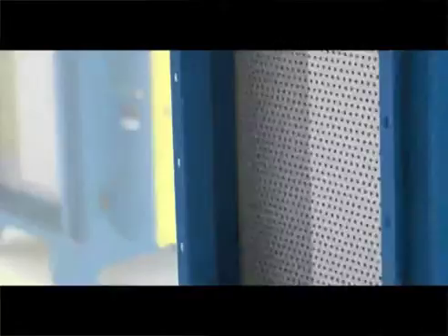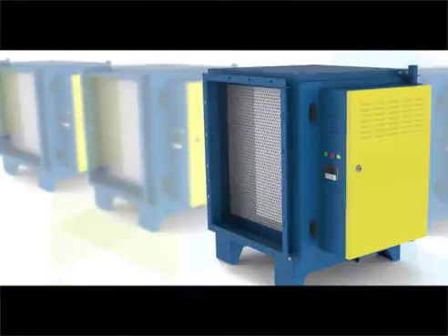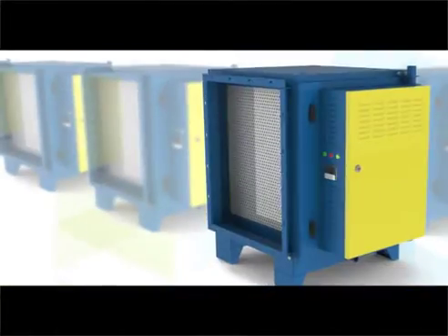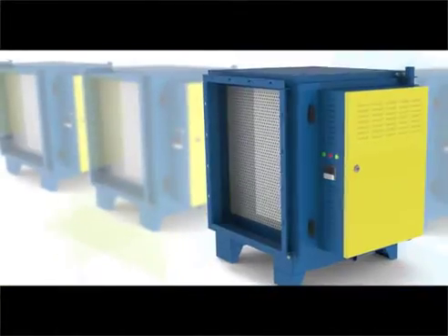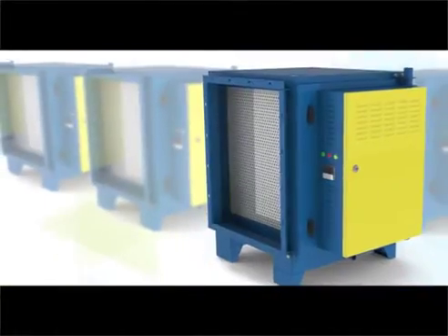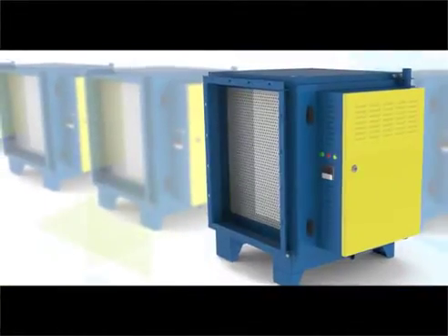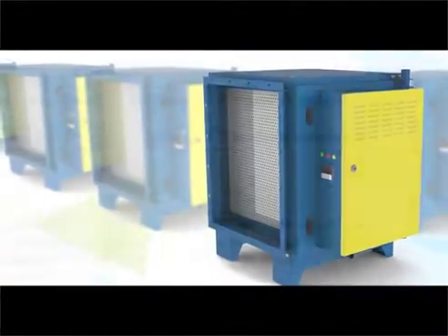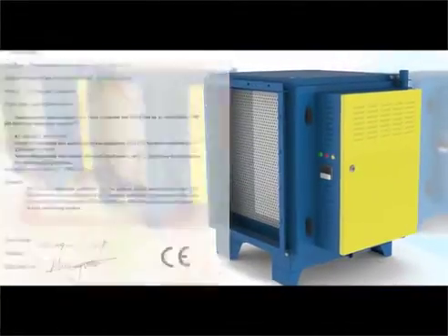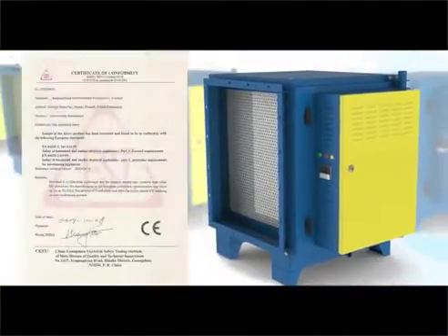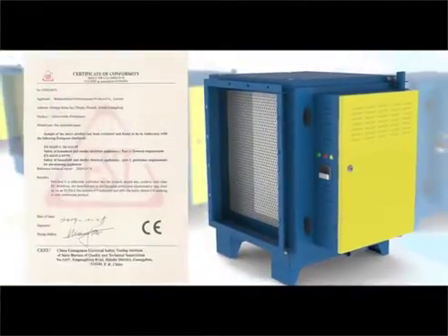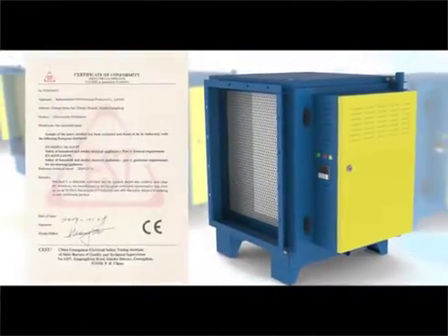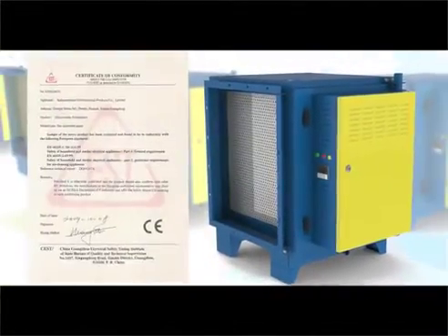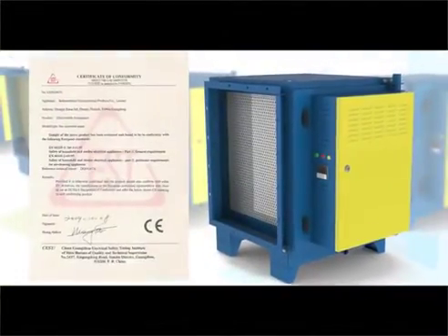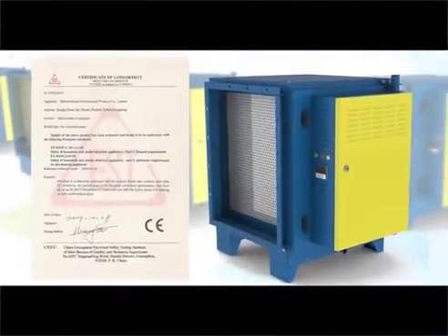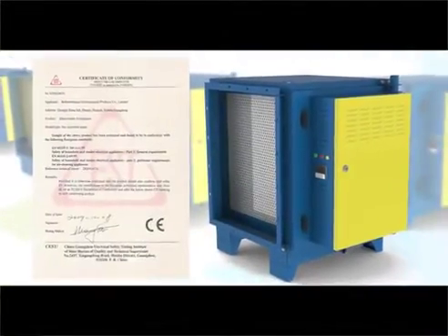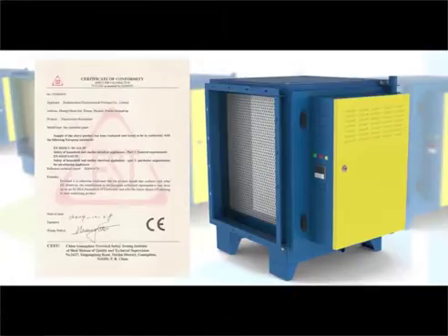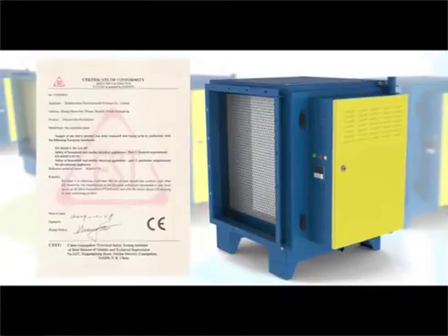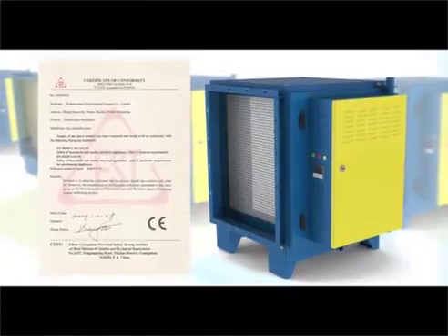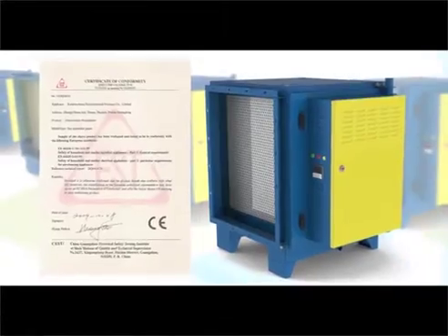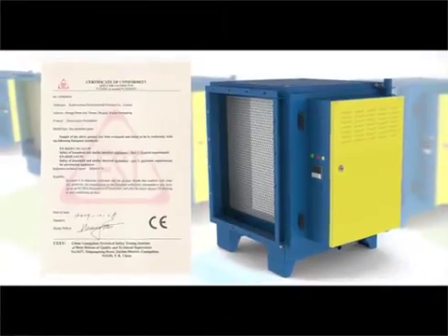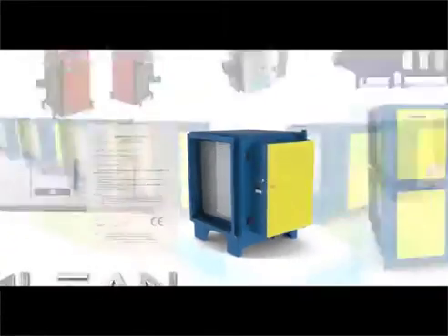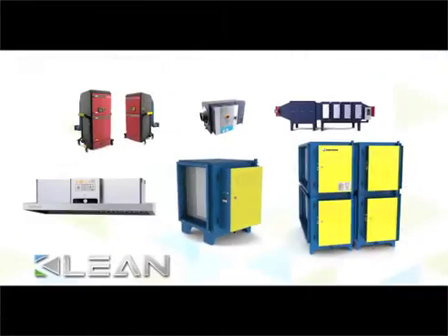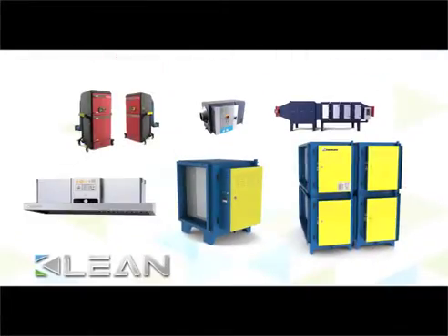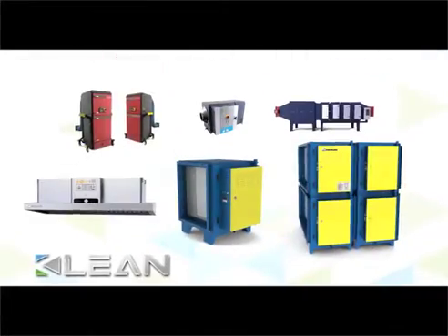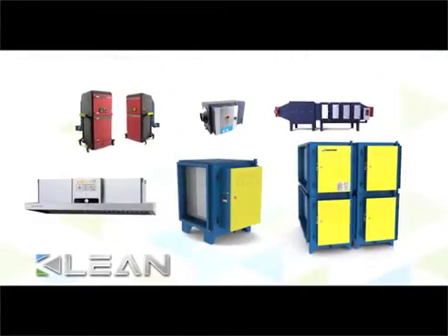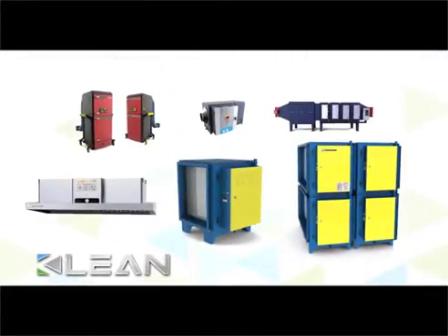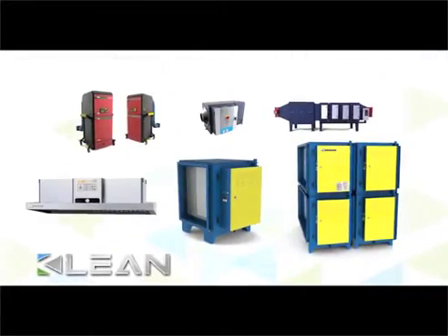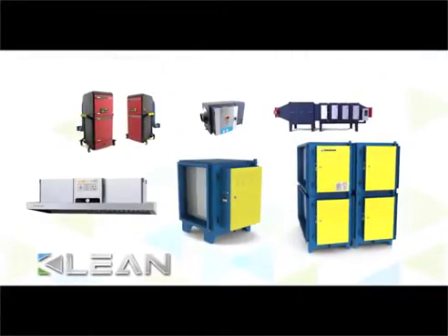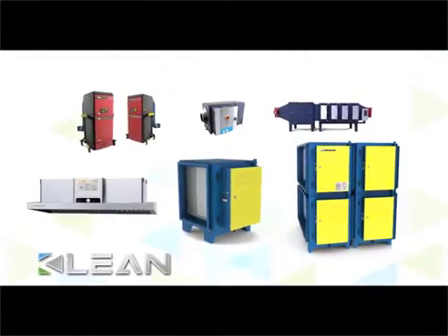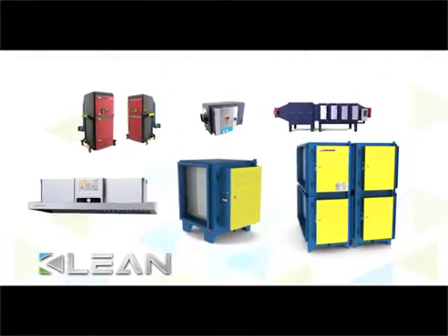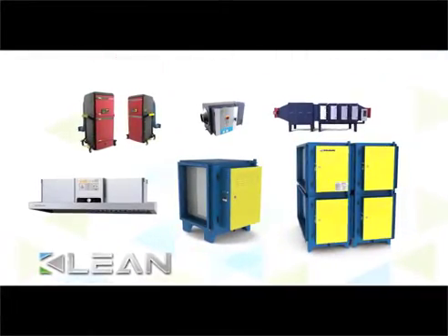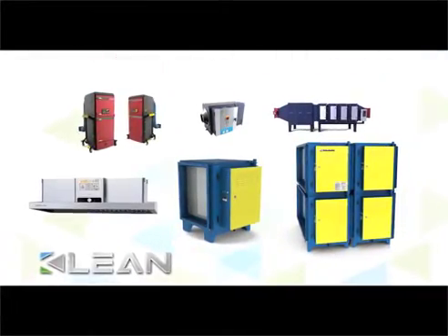Accredited with CE certificate, CLEAN ESP is the safest product for you.